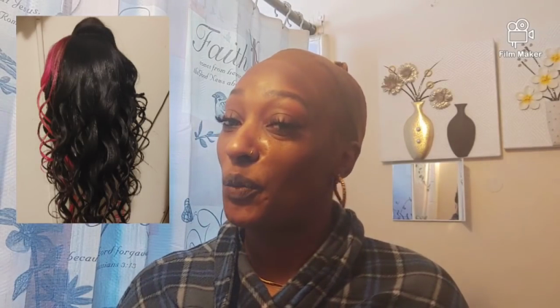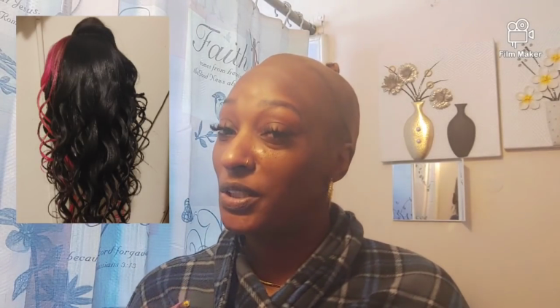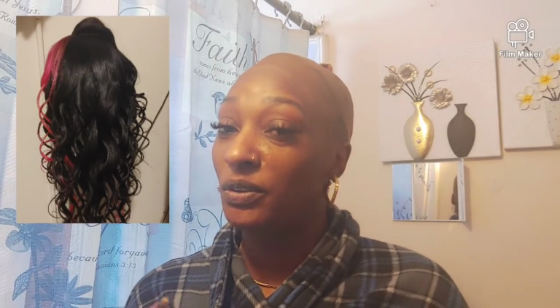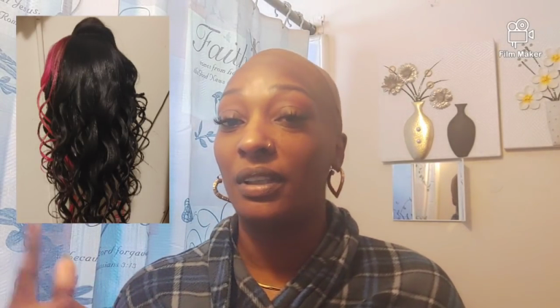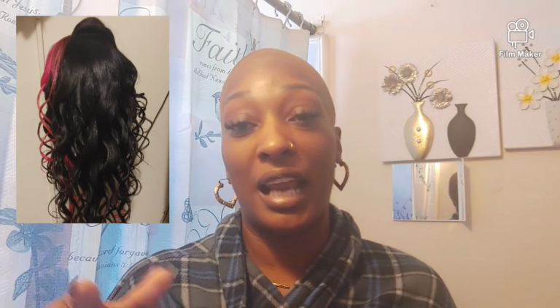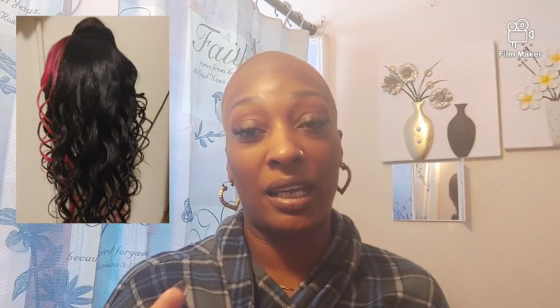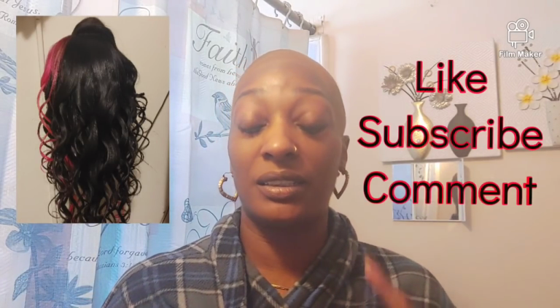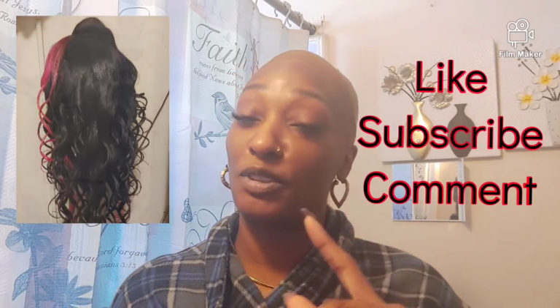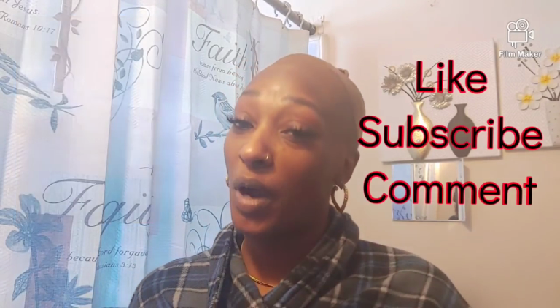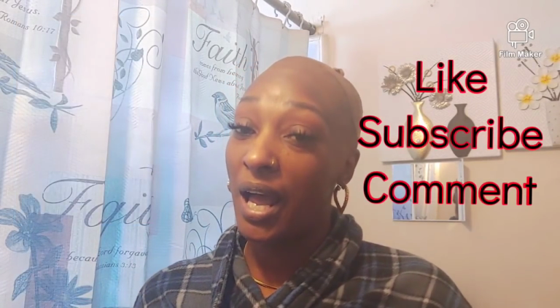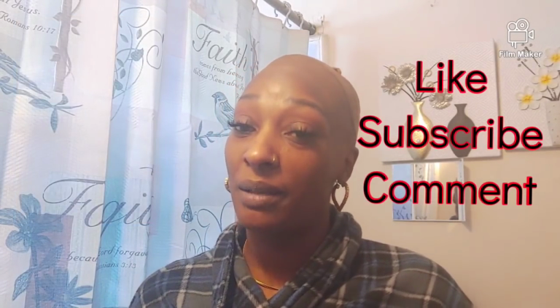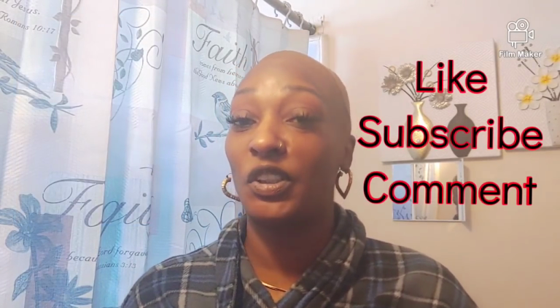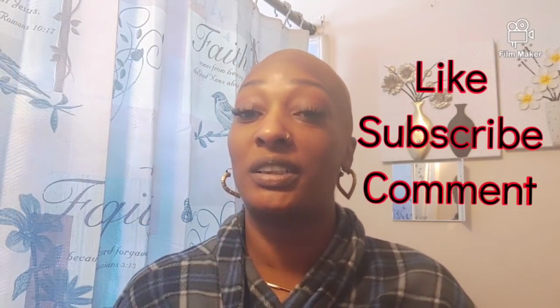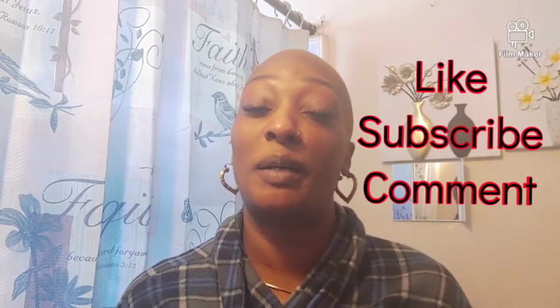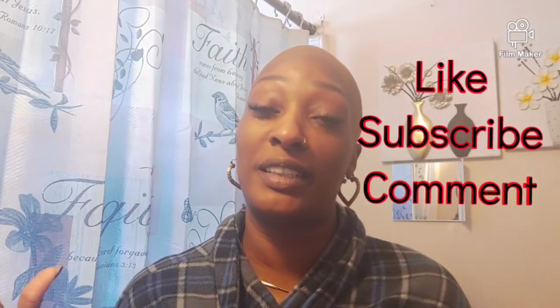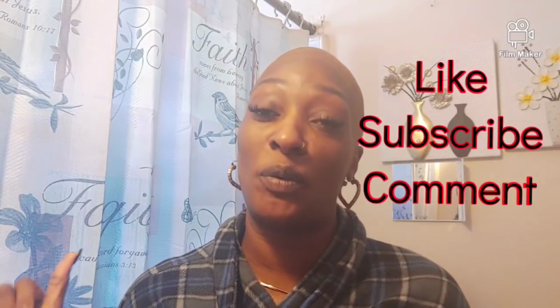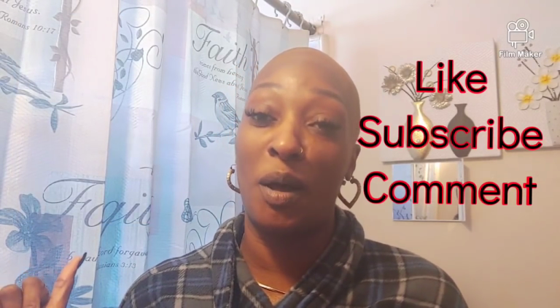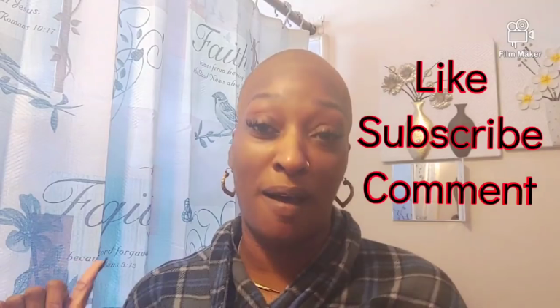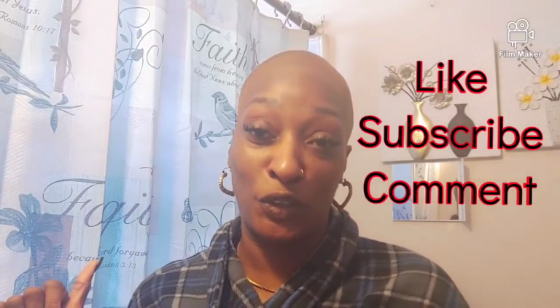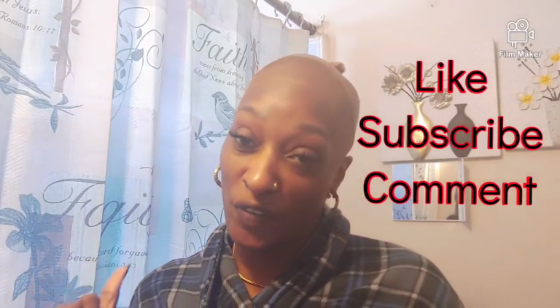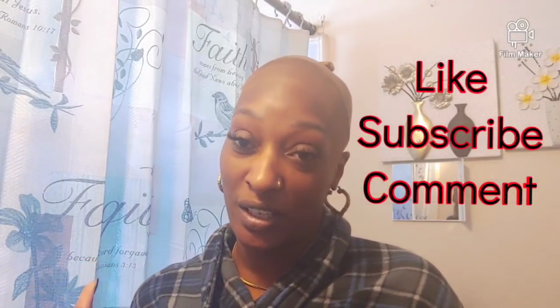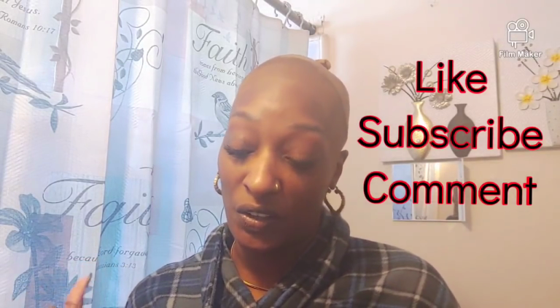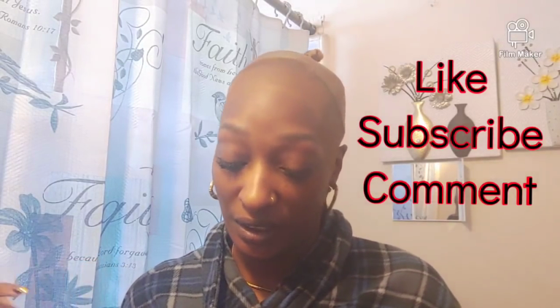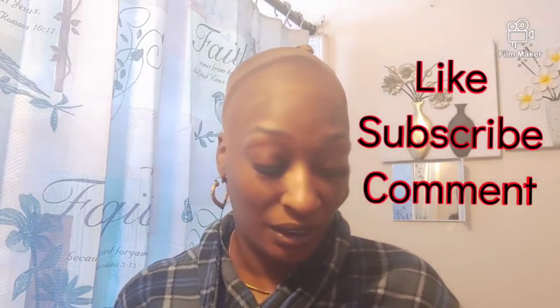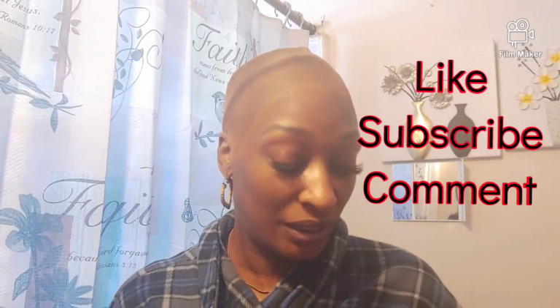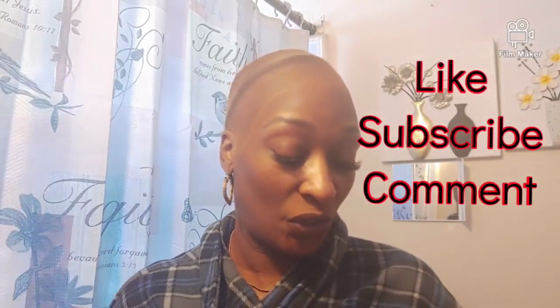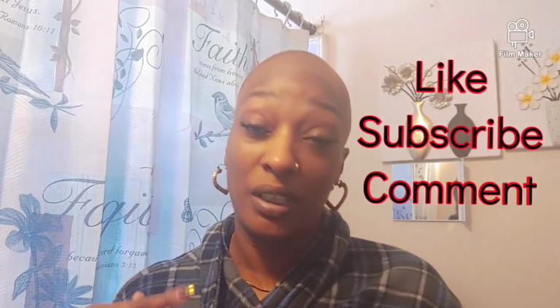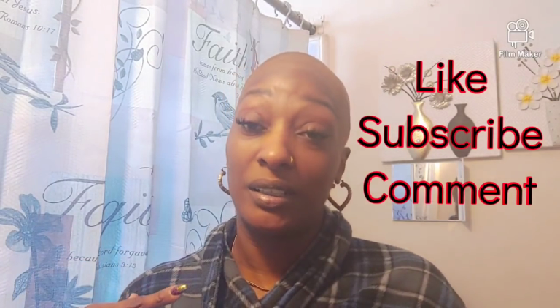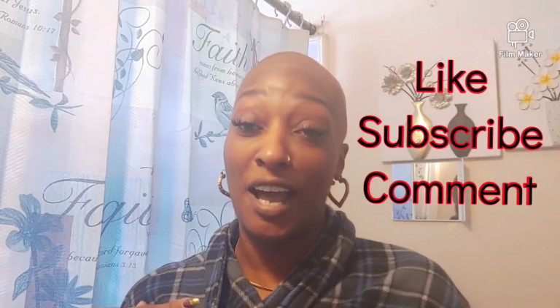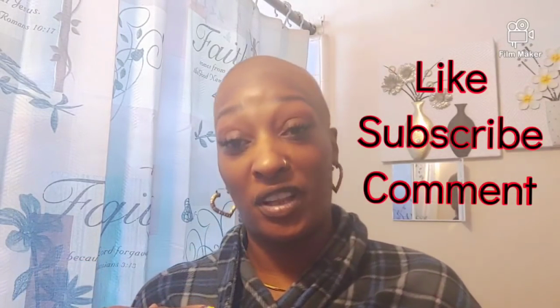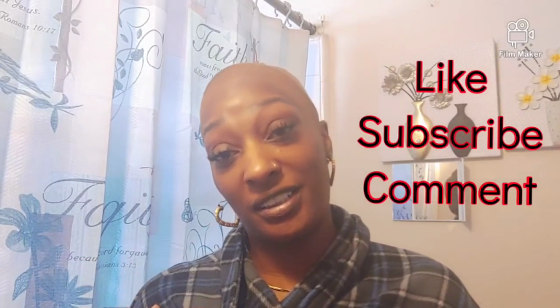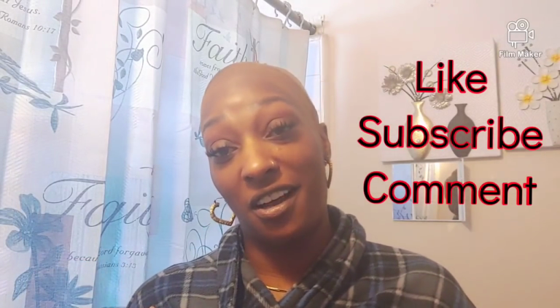Before we get started, like and subscribe so you can stay up to date with all my future videos. So now for the install.